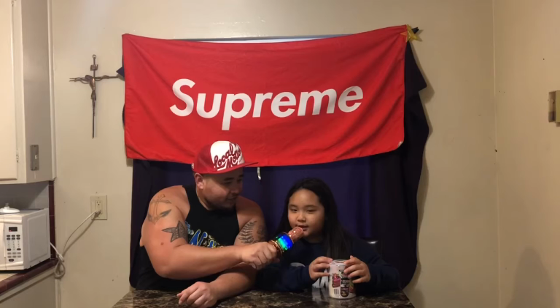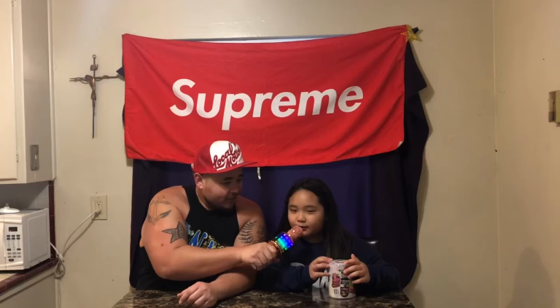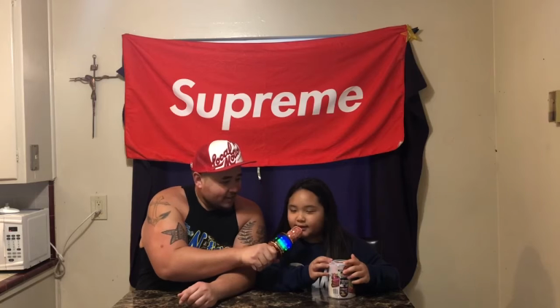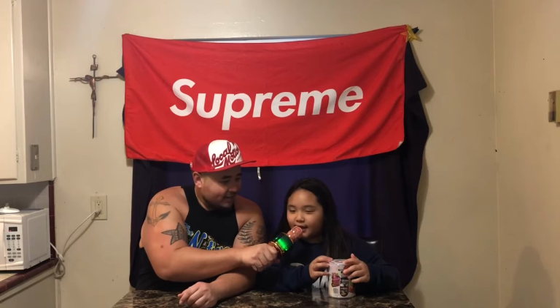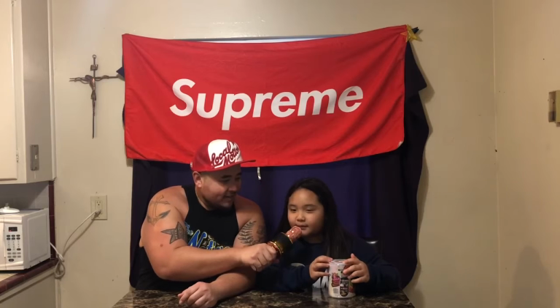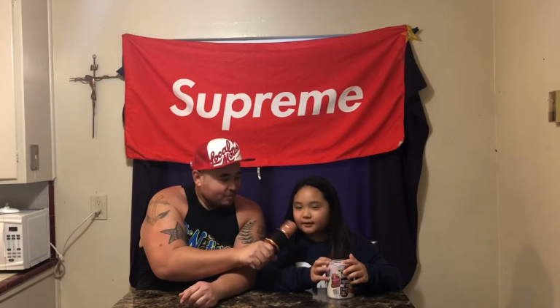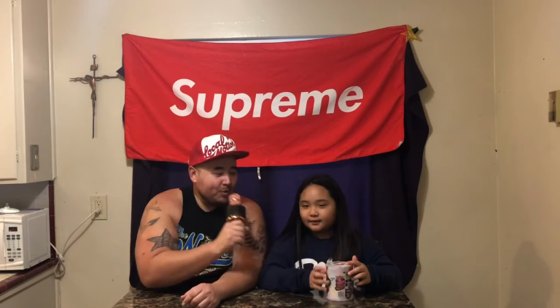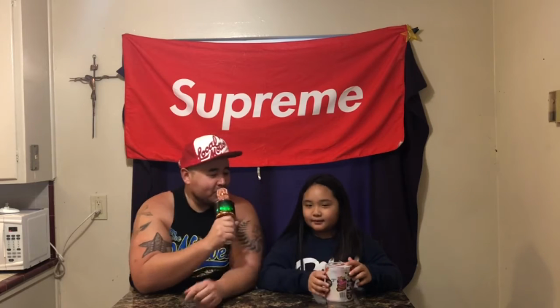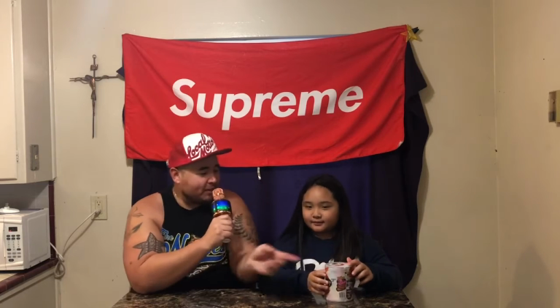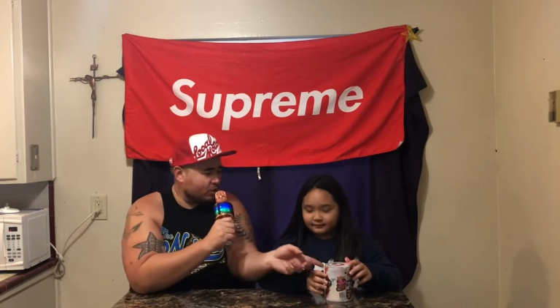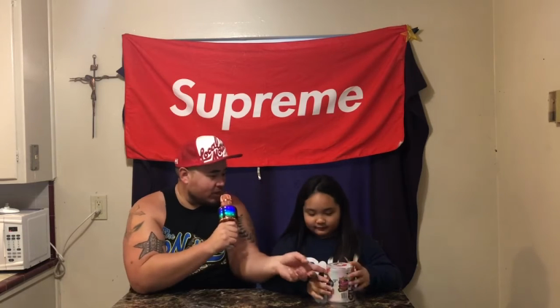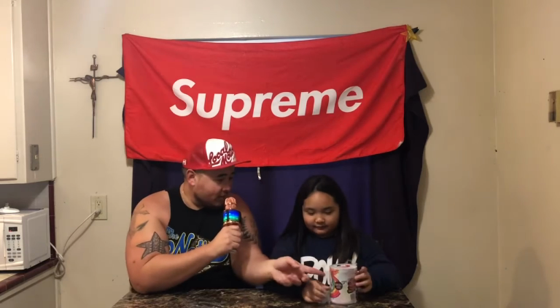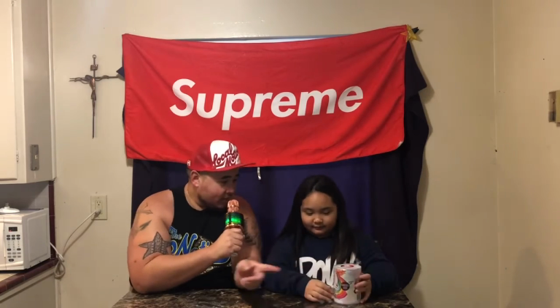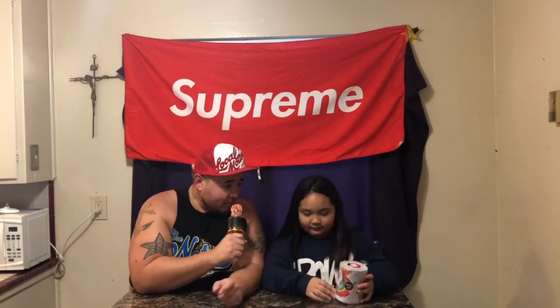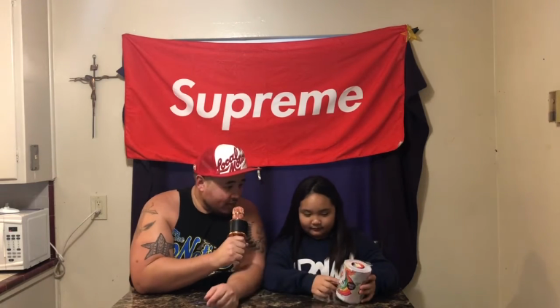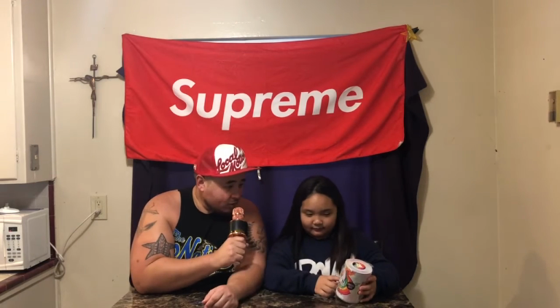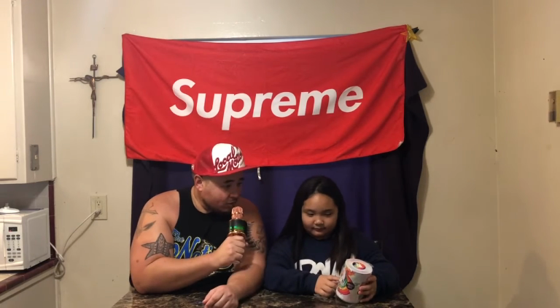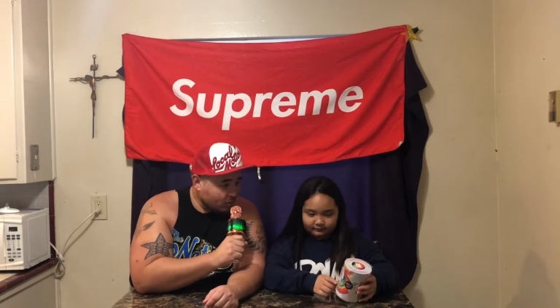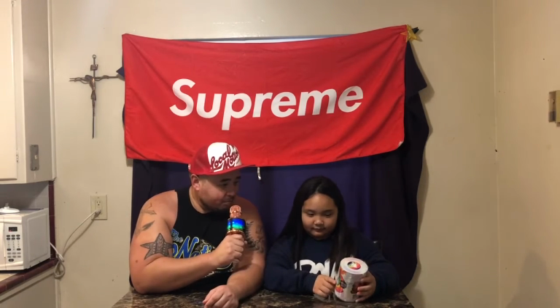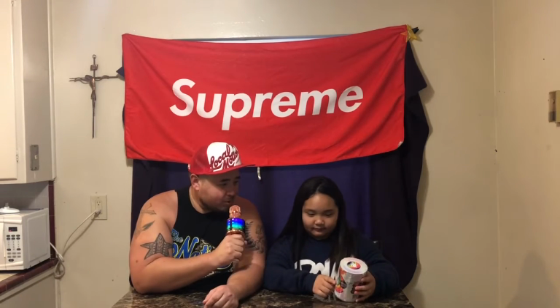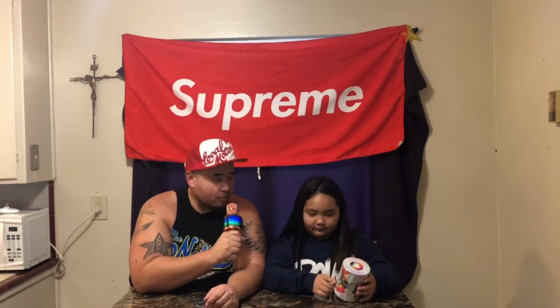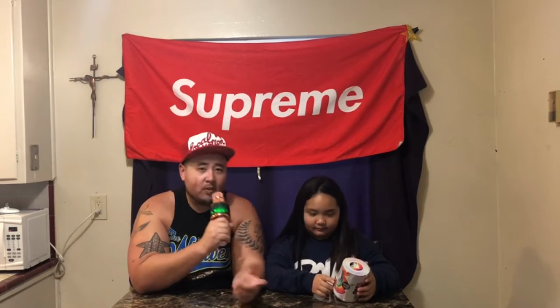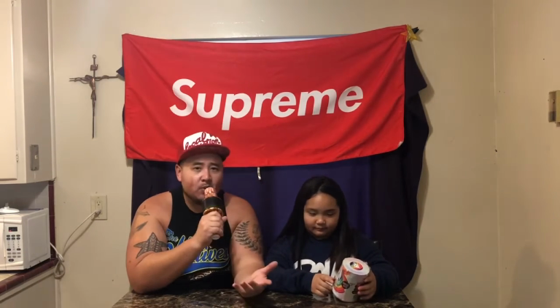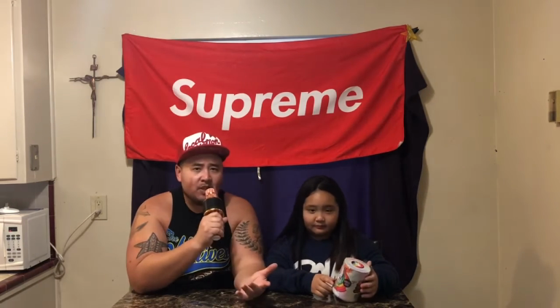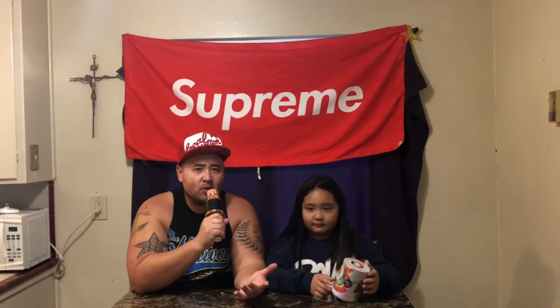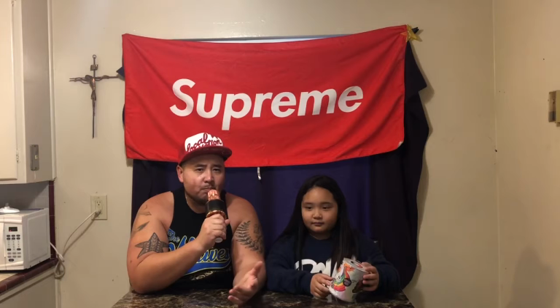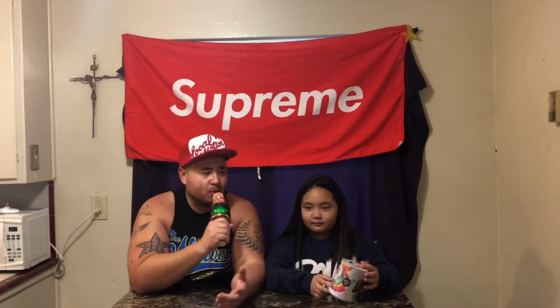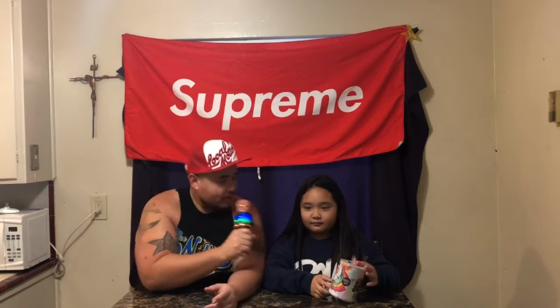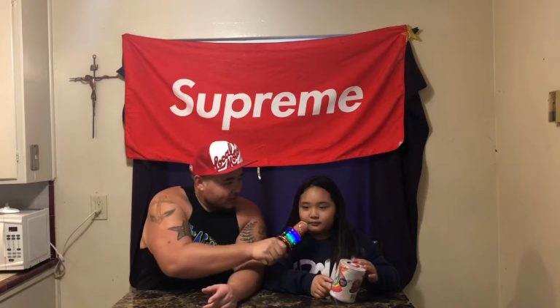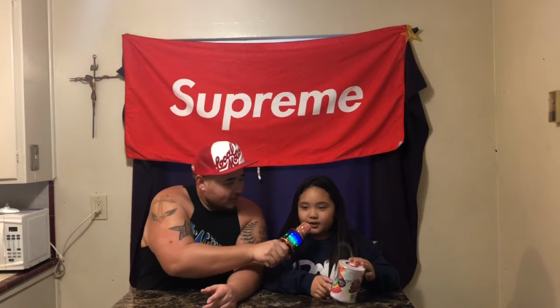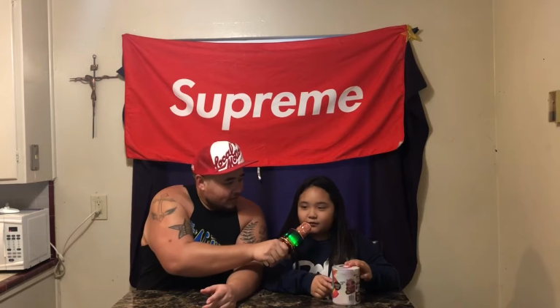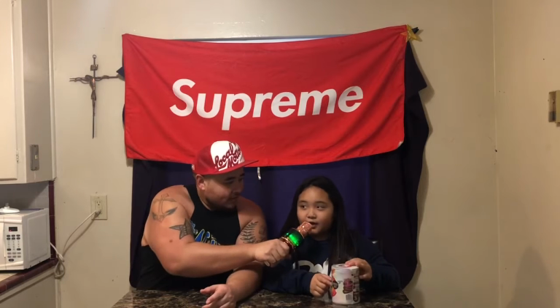Surprise line. Poopsie, let me read it real quick. Make unicorn poop. Why do you want to make unicorn poop? Because it's fun.